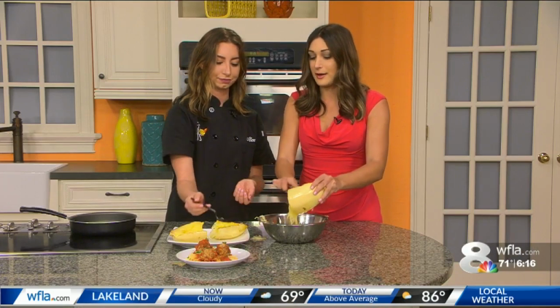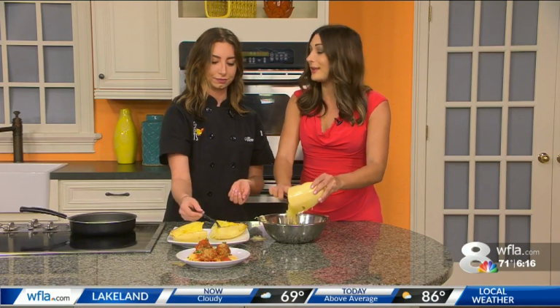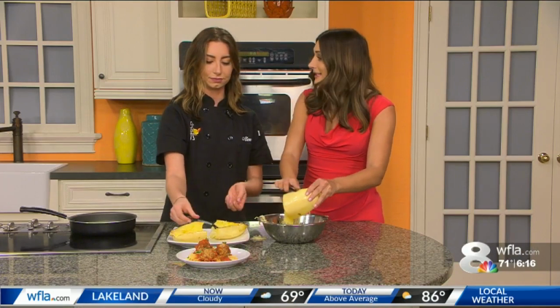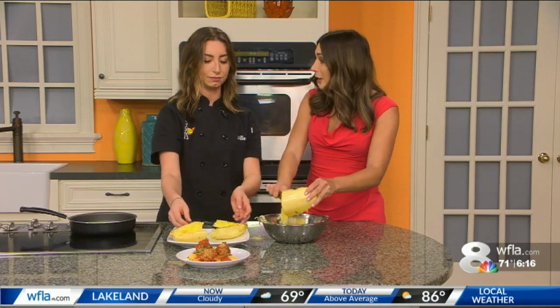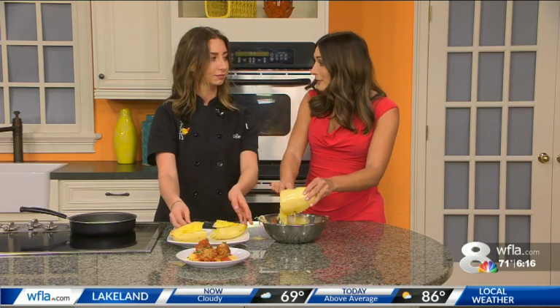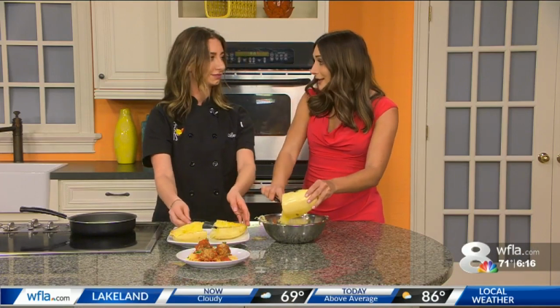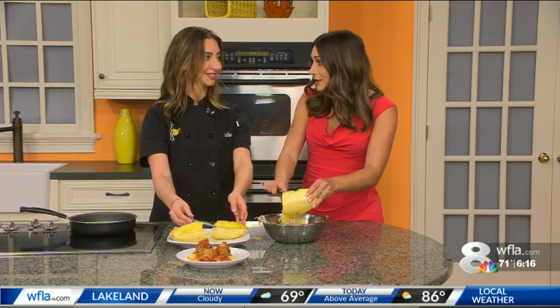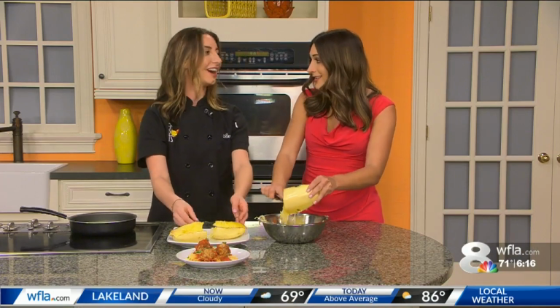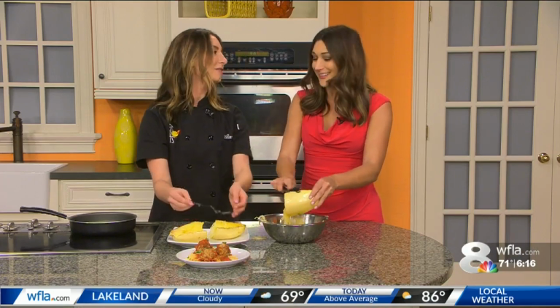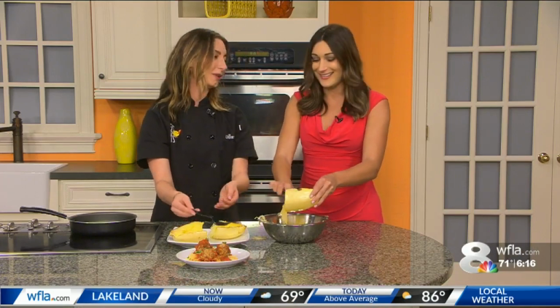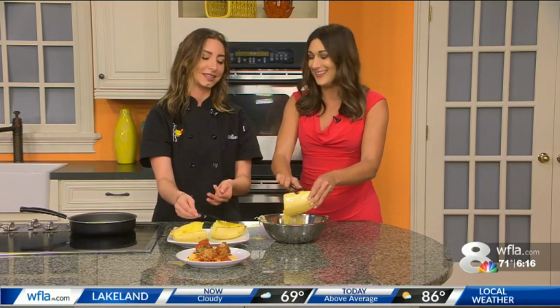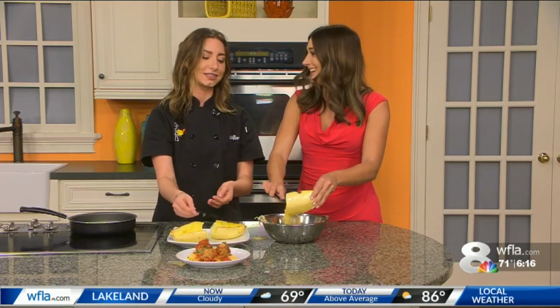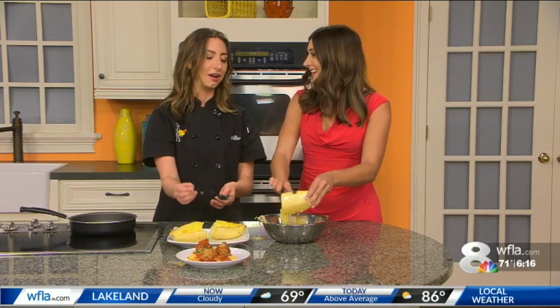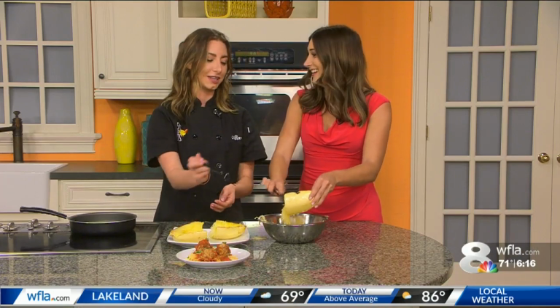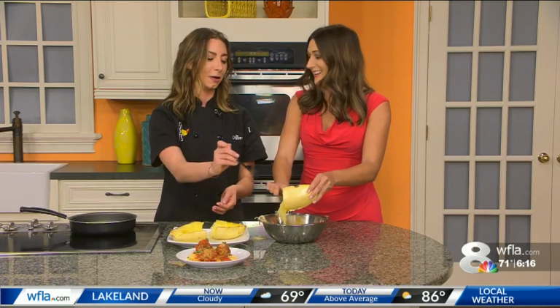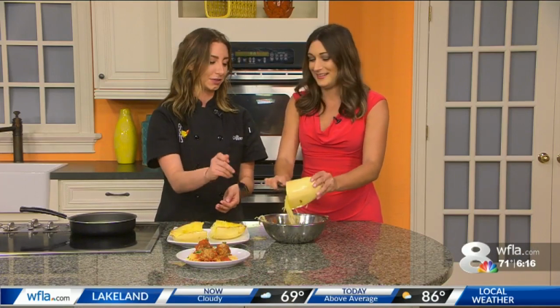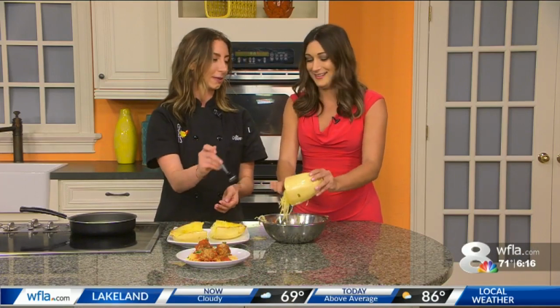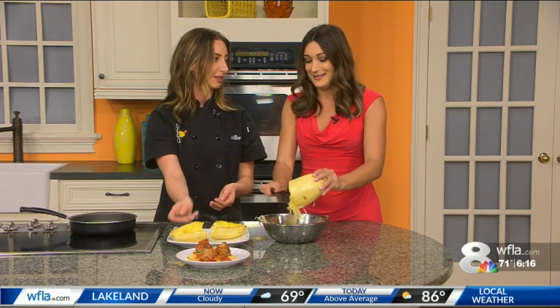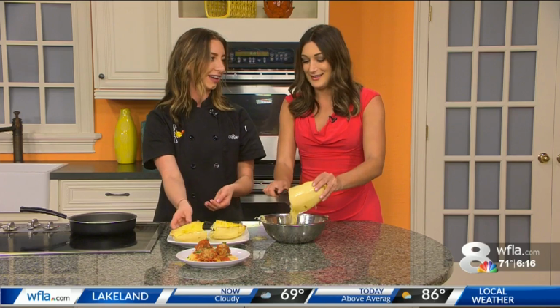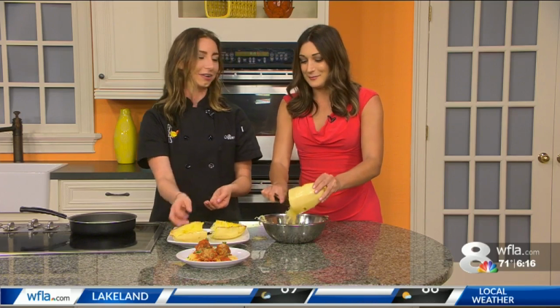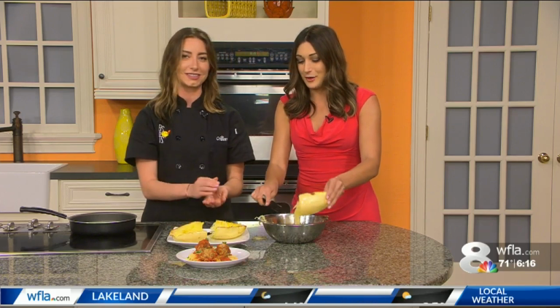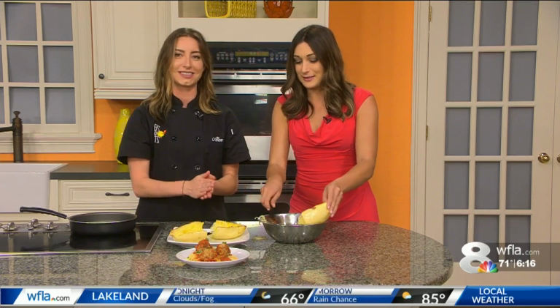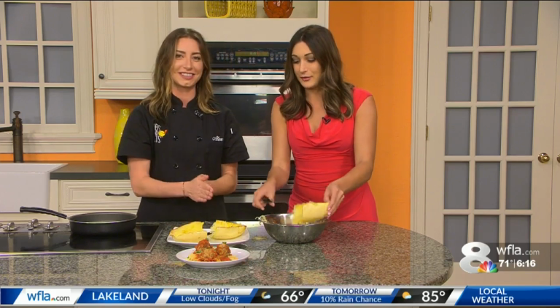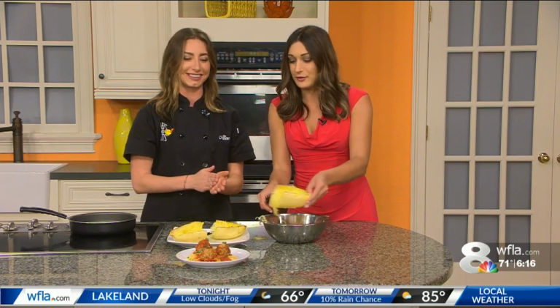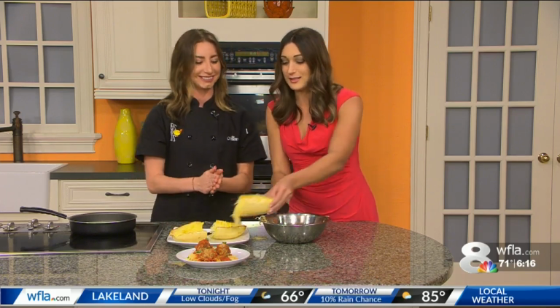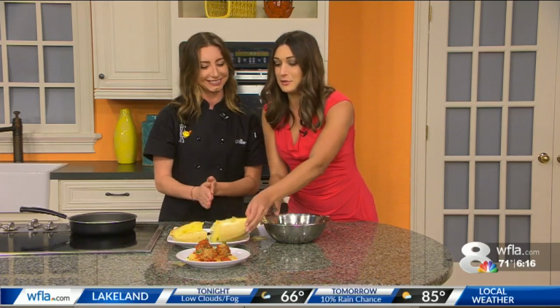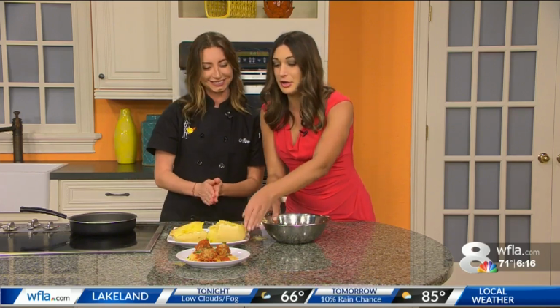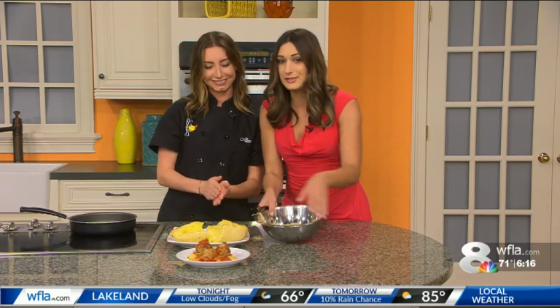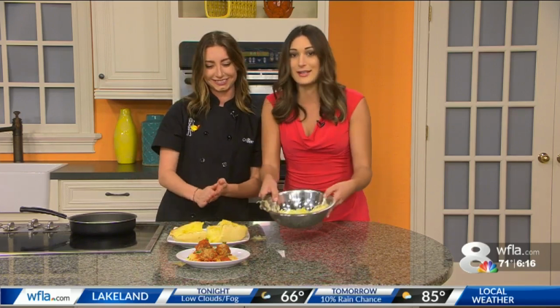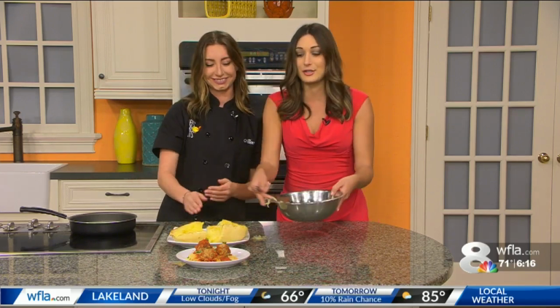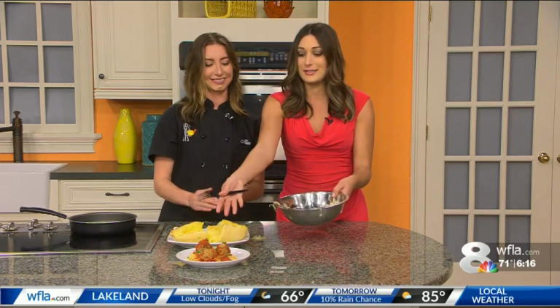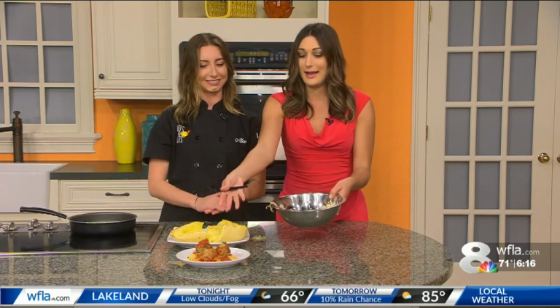And the kids can help in the kitchen? Of course — the kids love to help scrape everything out. And look, then you've got some noodles and it turns into that.